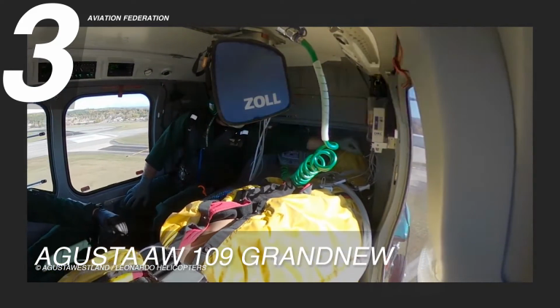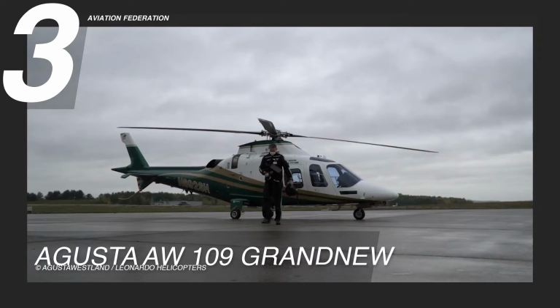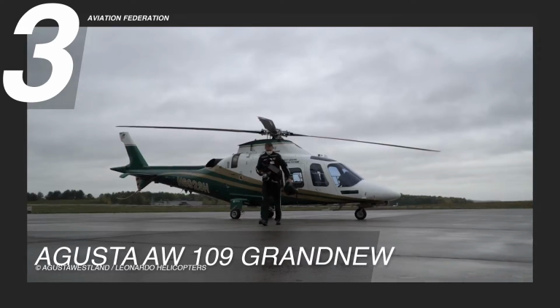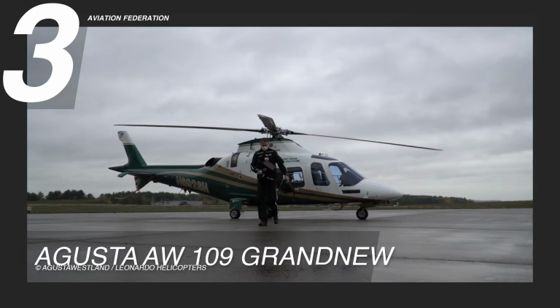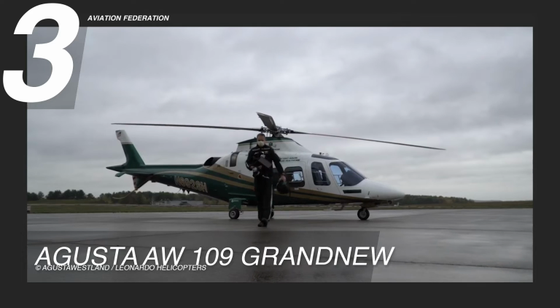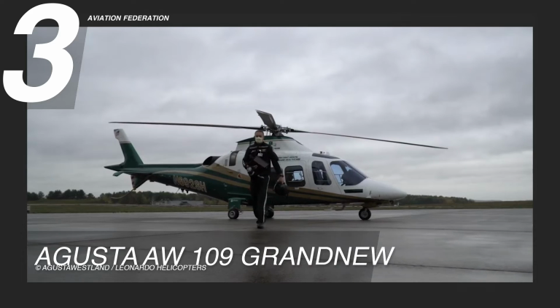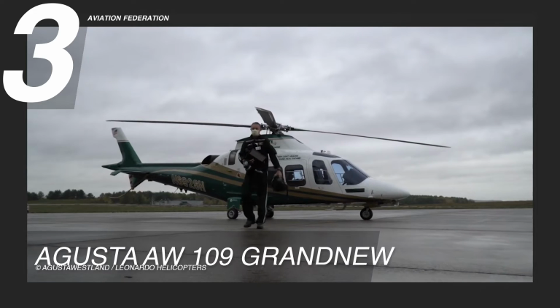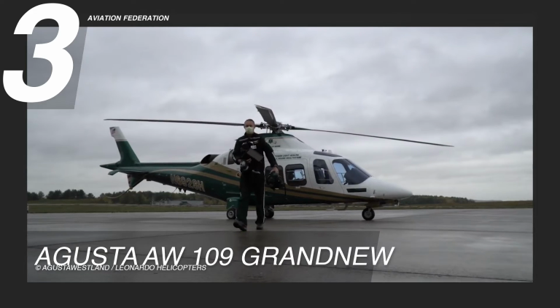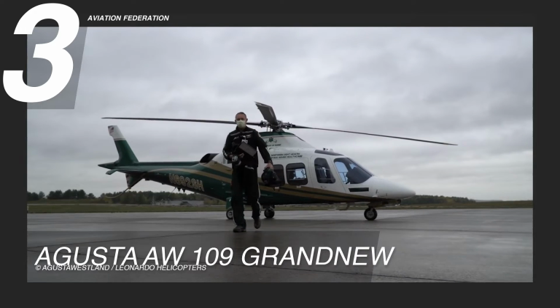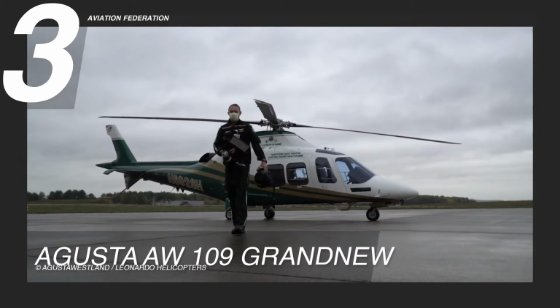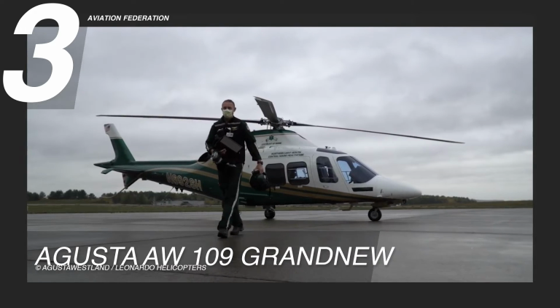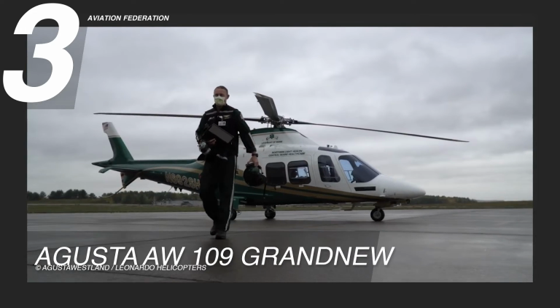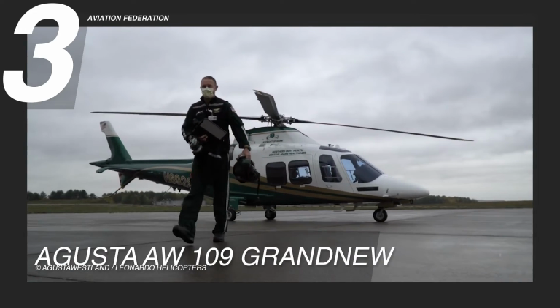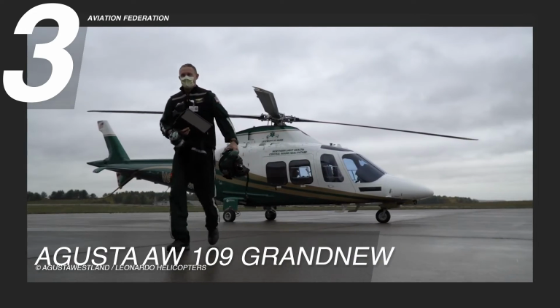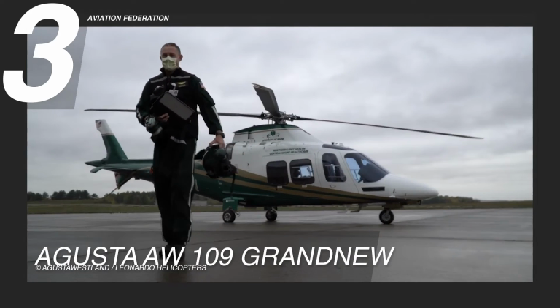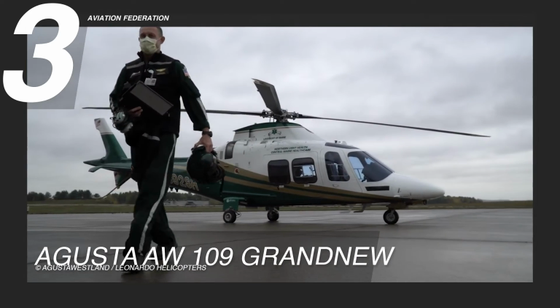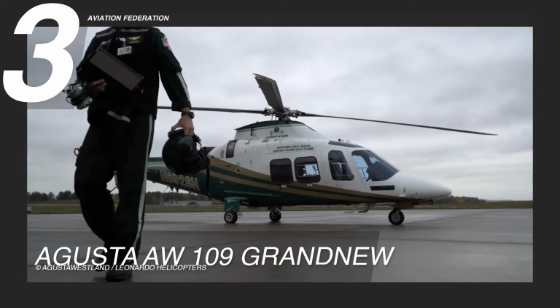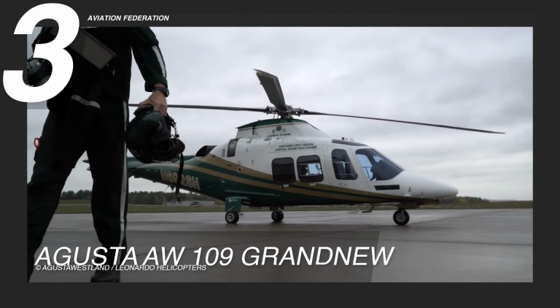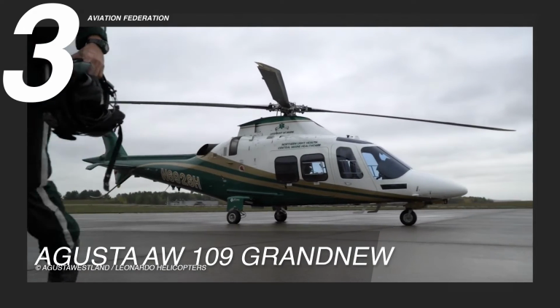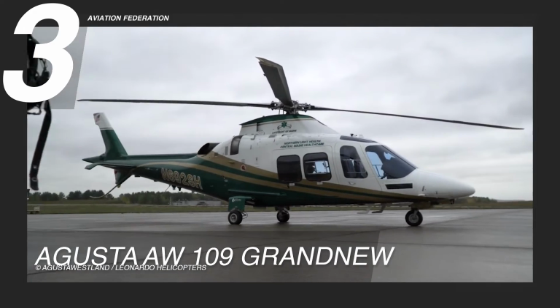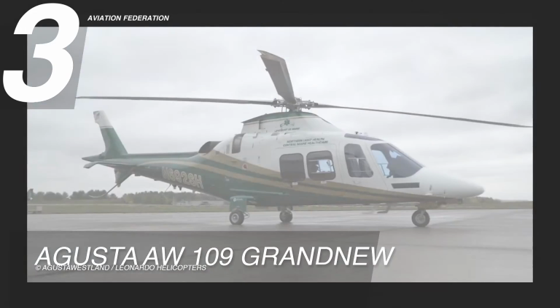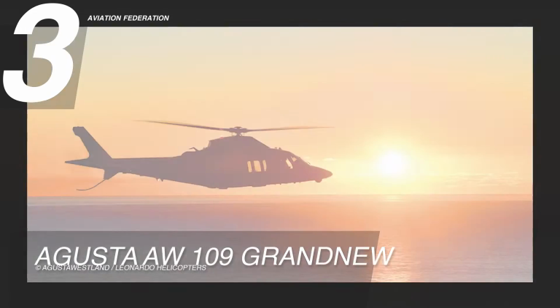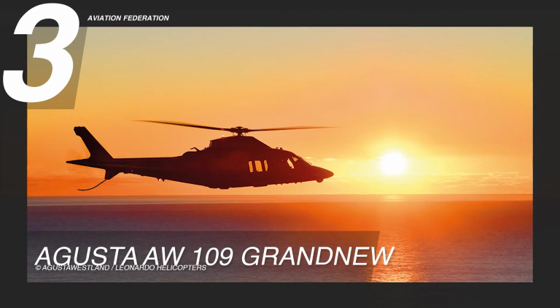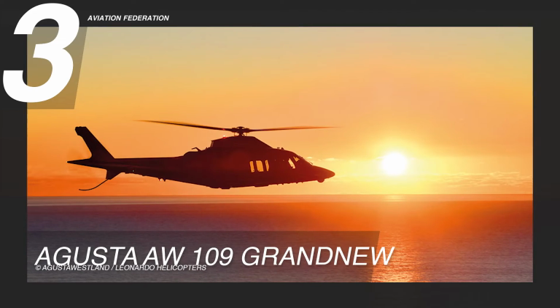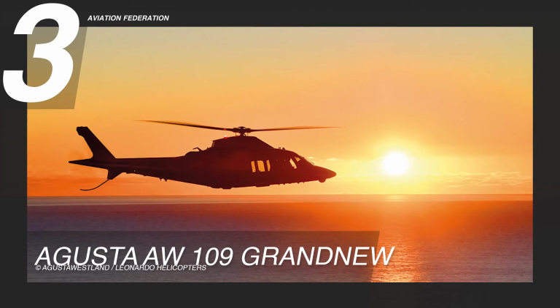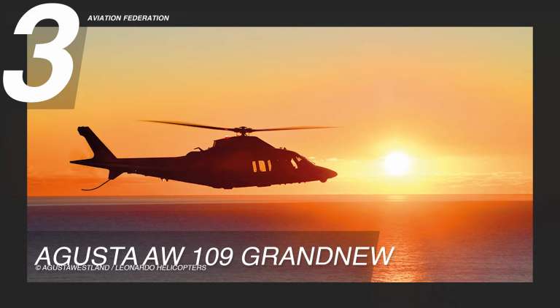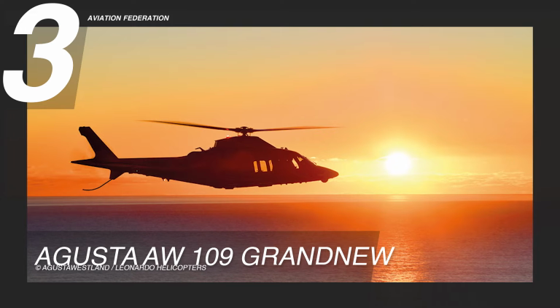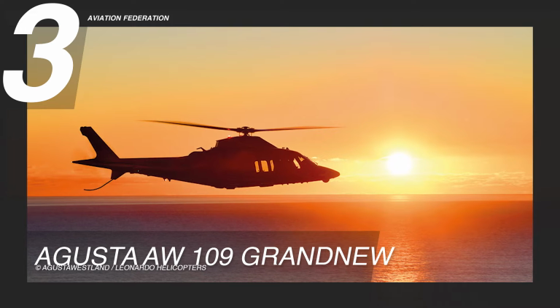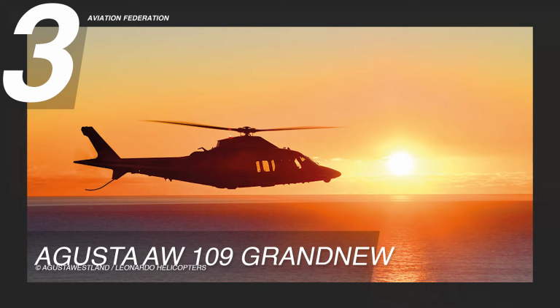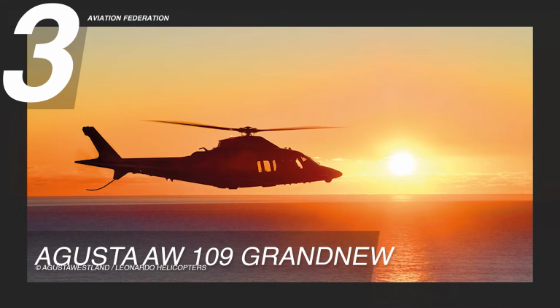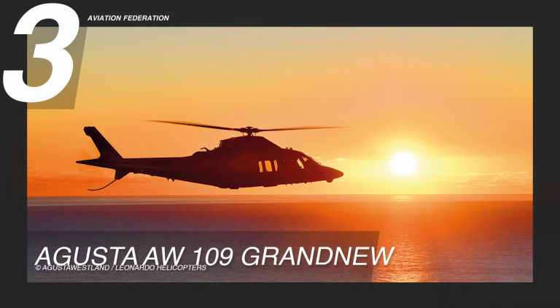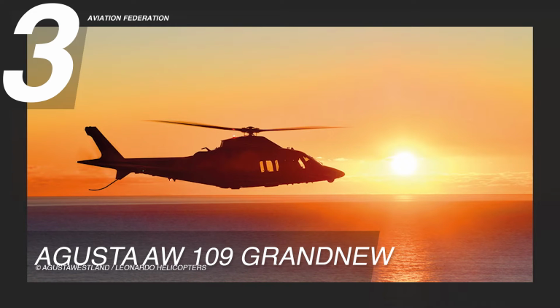Currently, the Augusta AW109 Grand New is priced at 5.5 million US dollars.